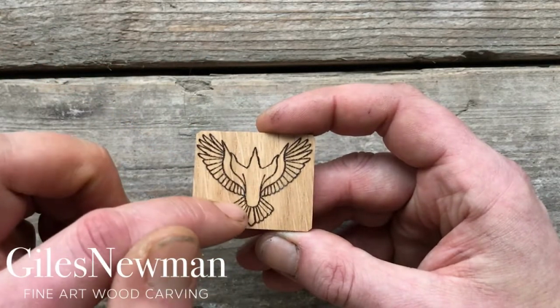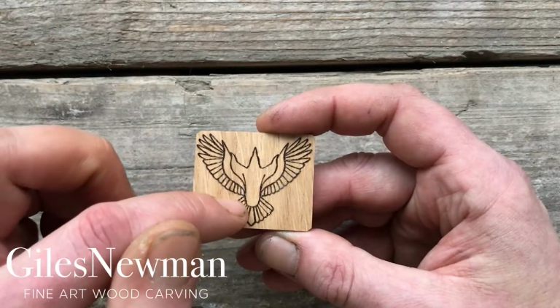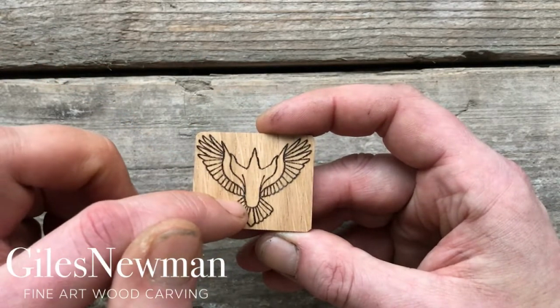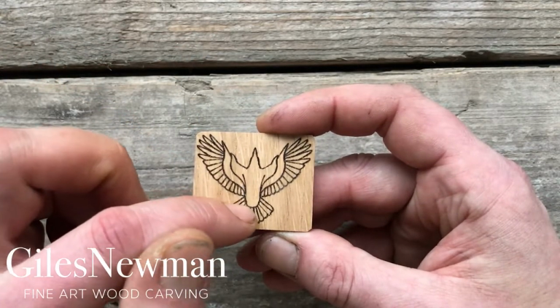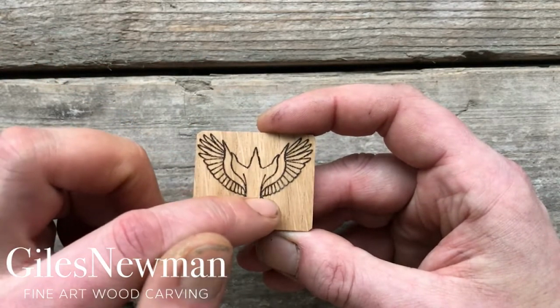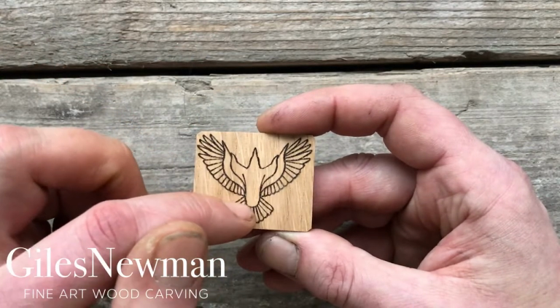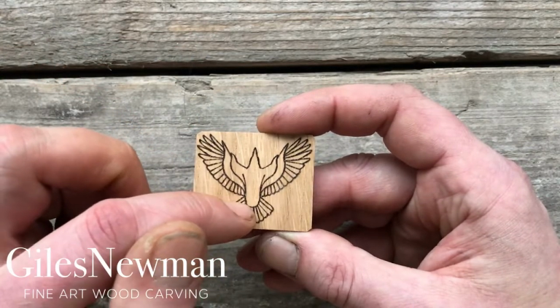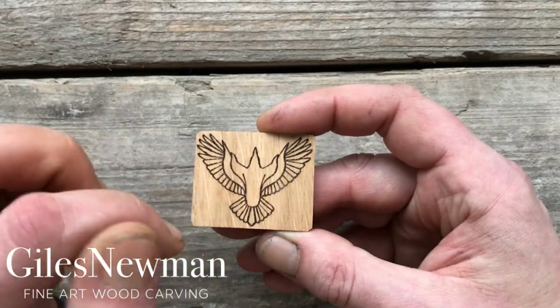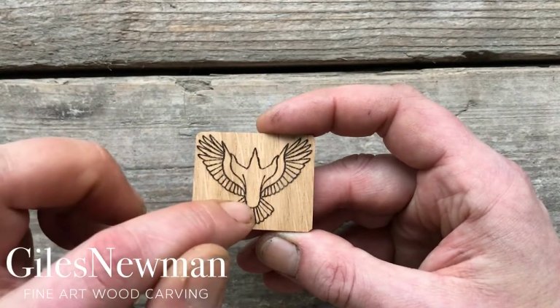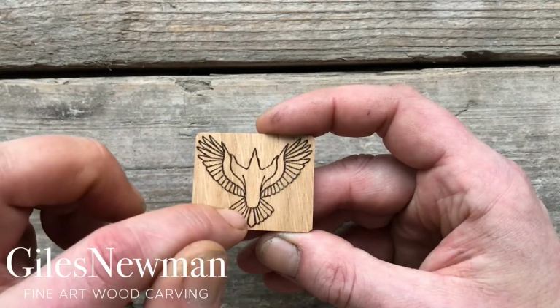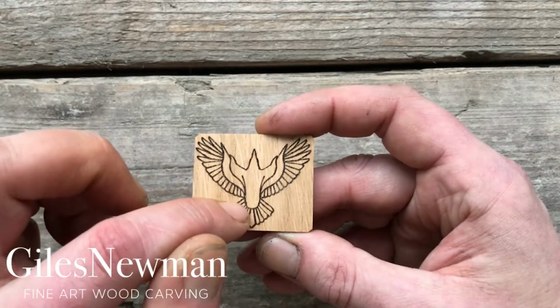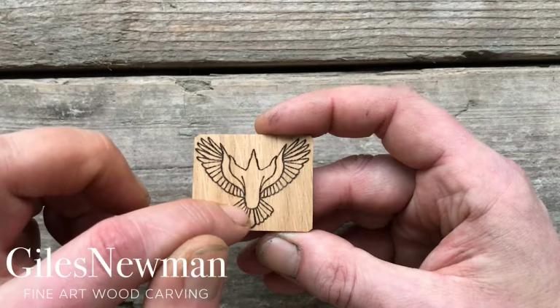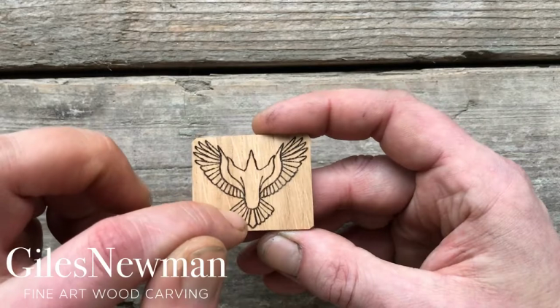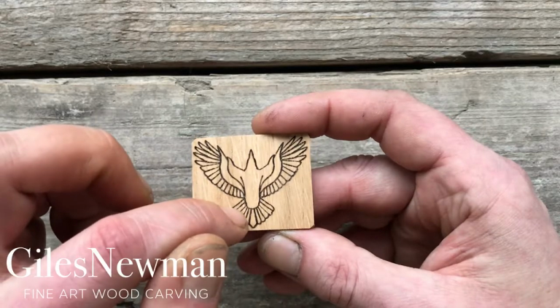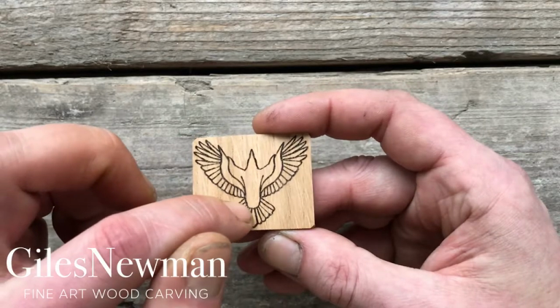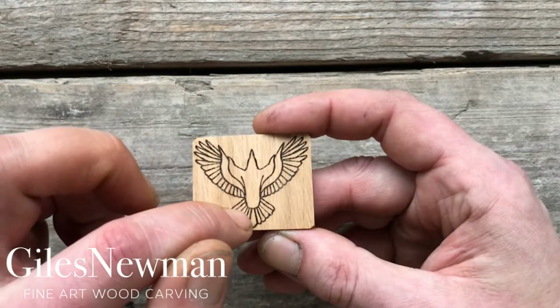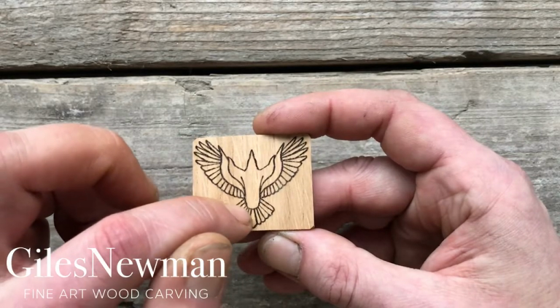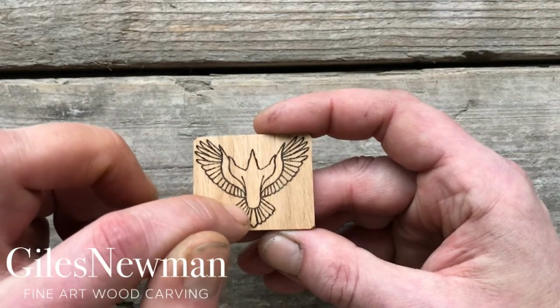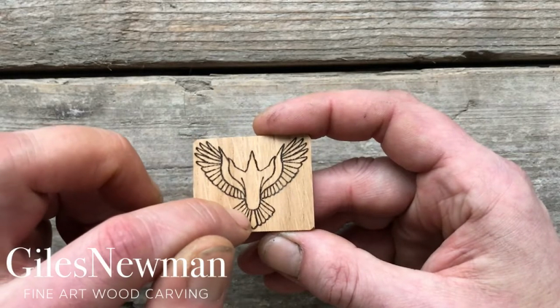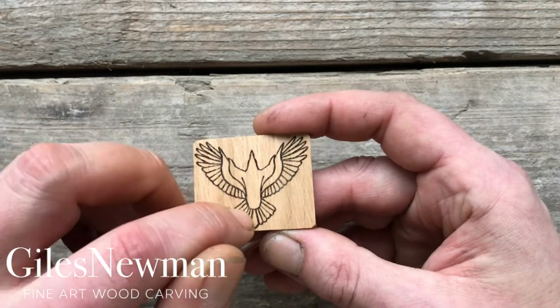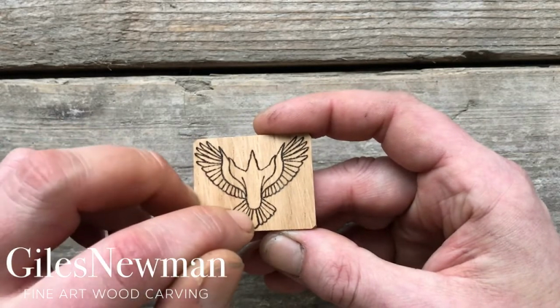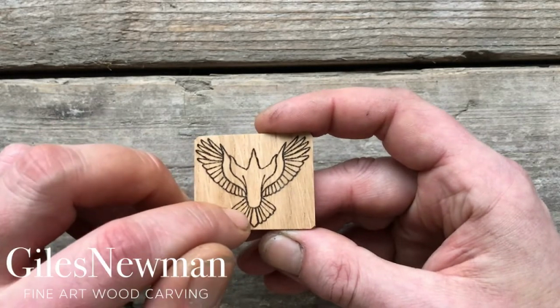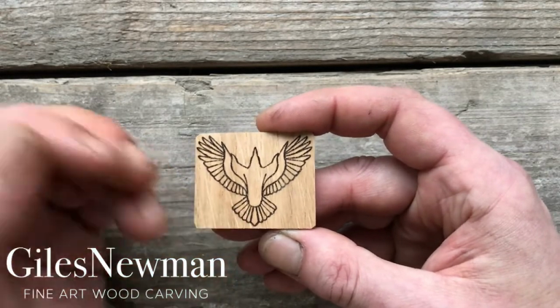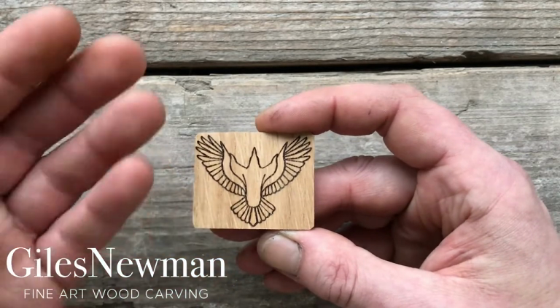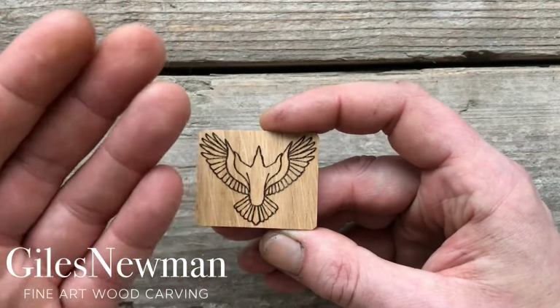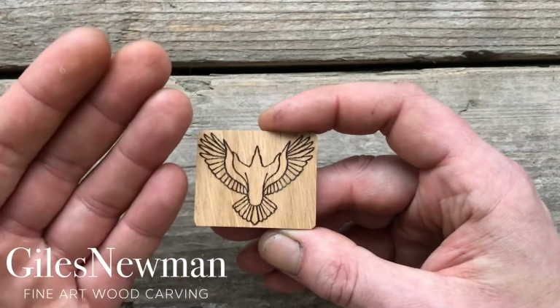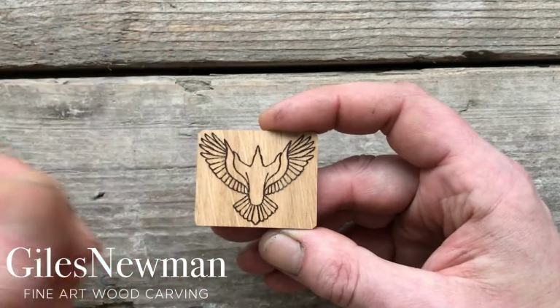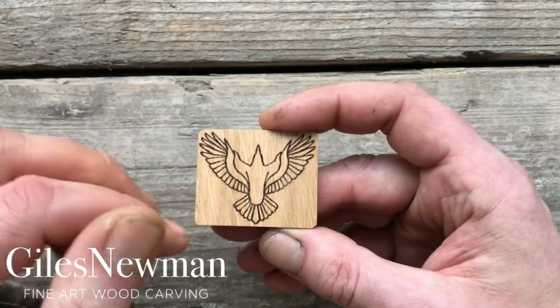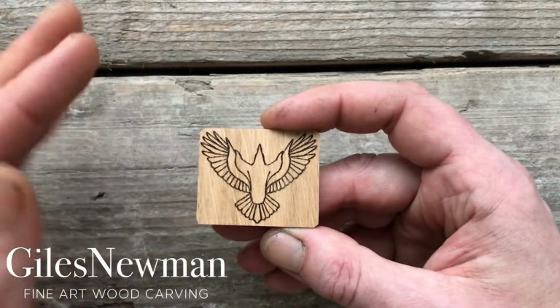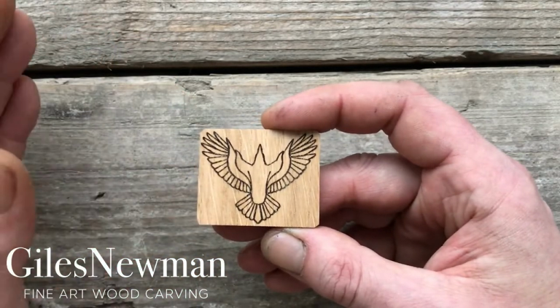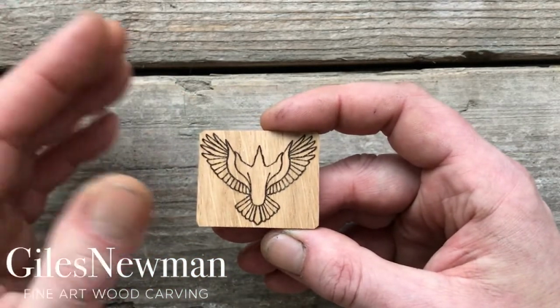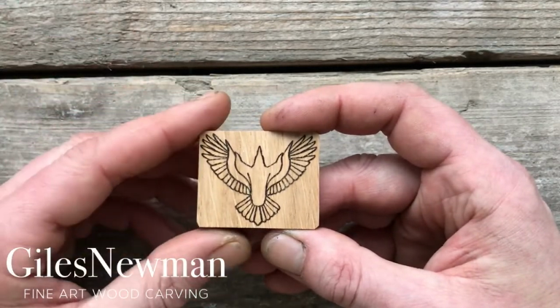You can then do the same for the tail. Usually I'll make the central feather in the tail the highest point, but it's entirely up to you.